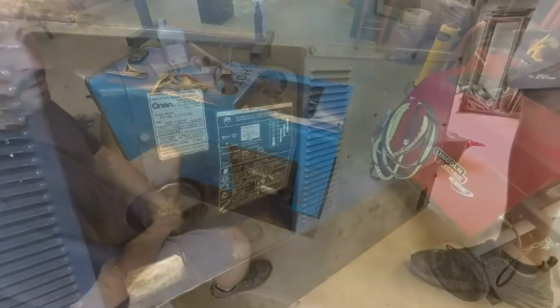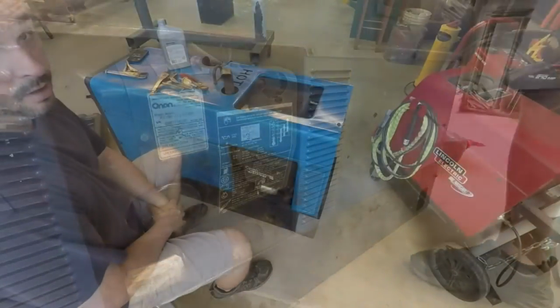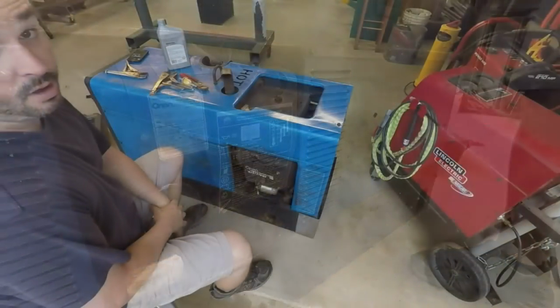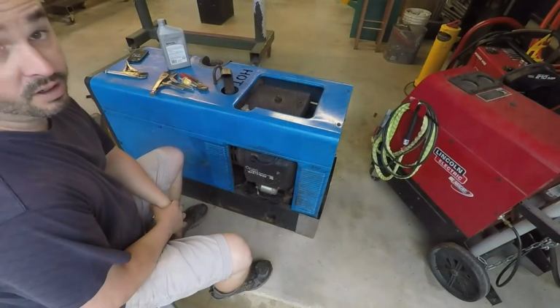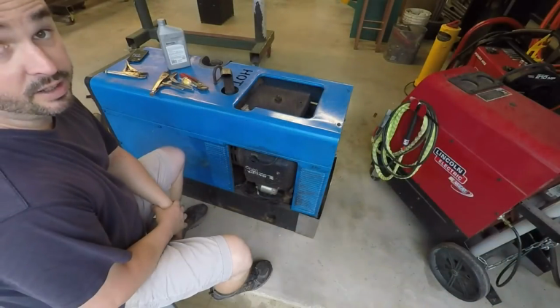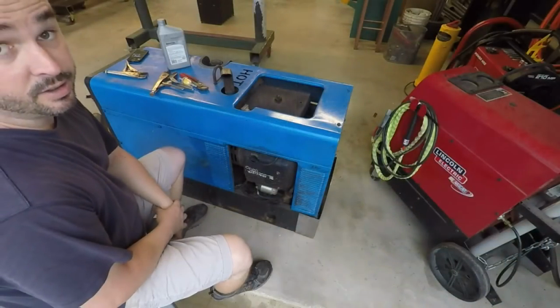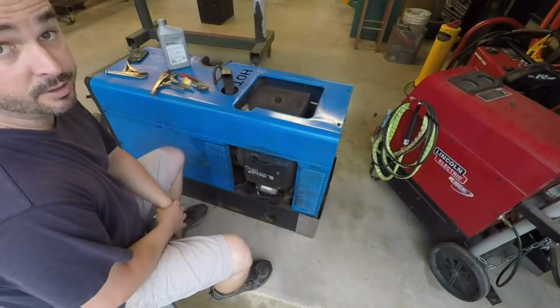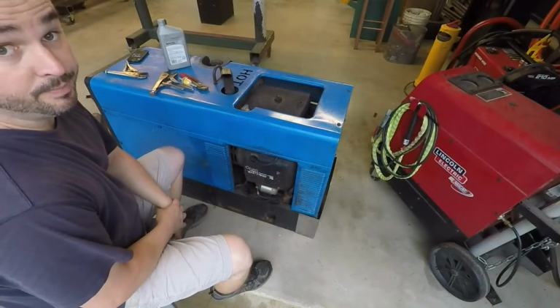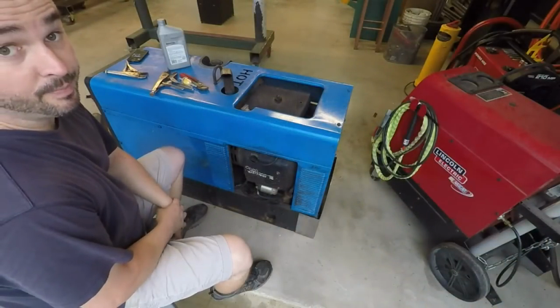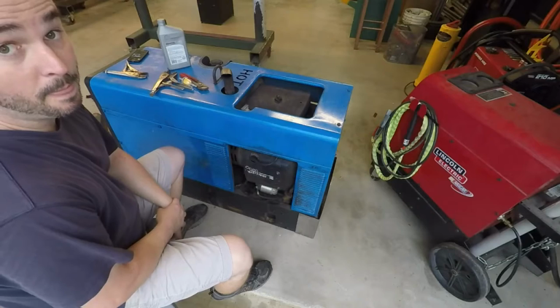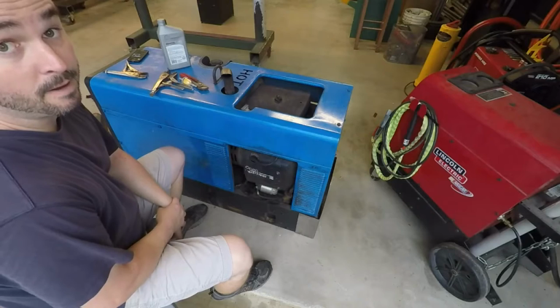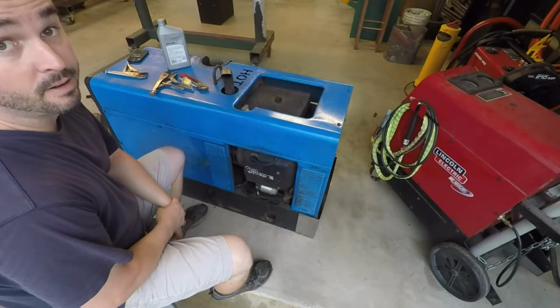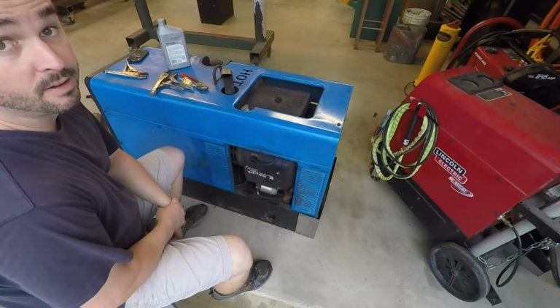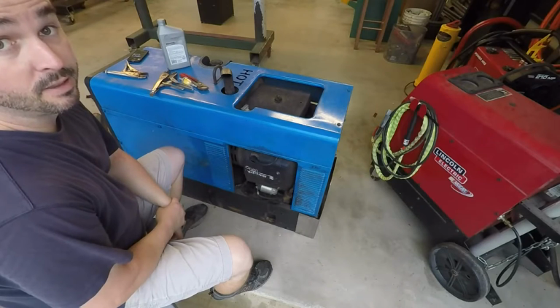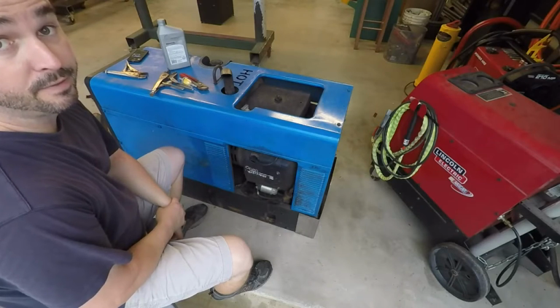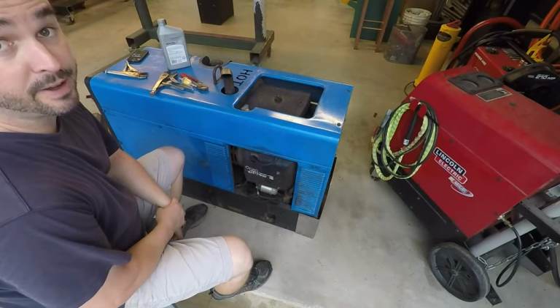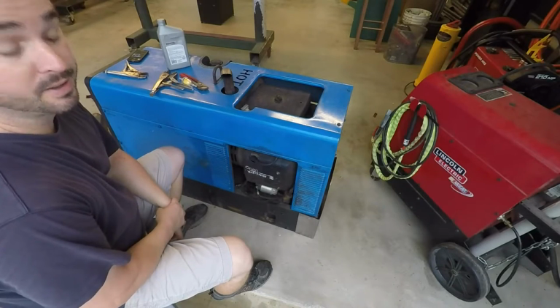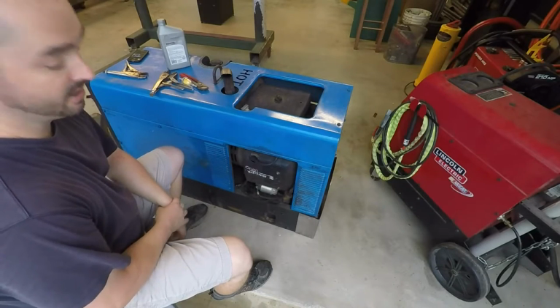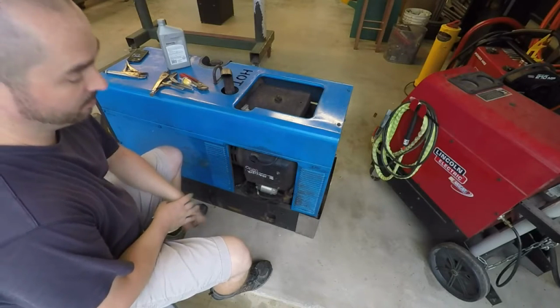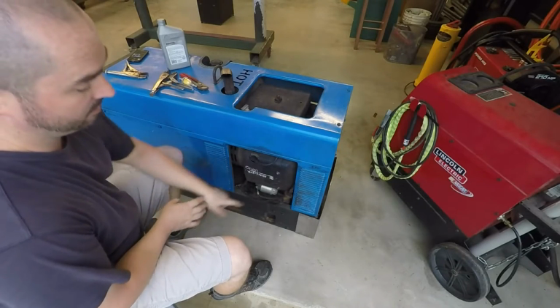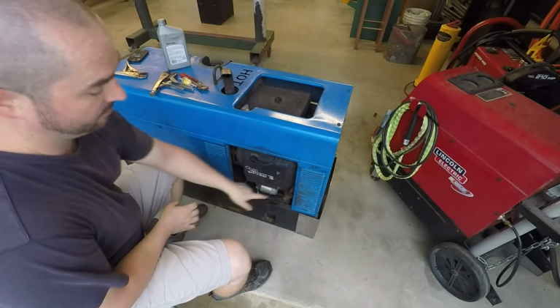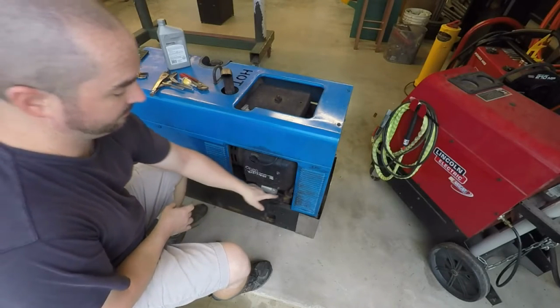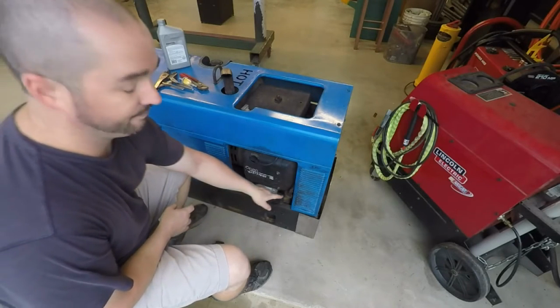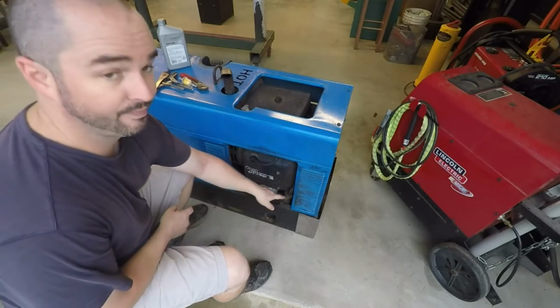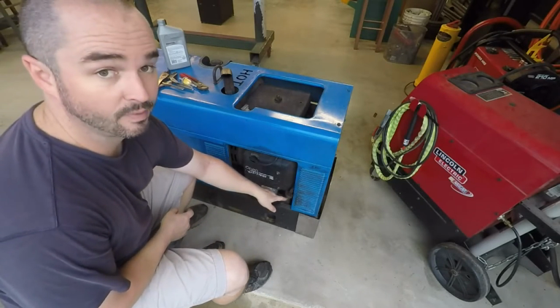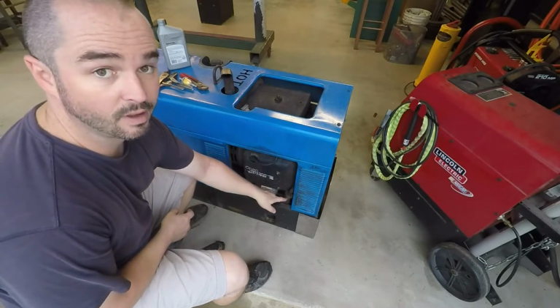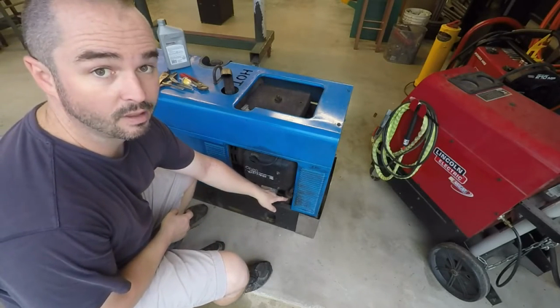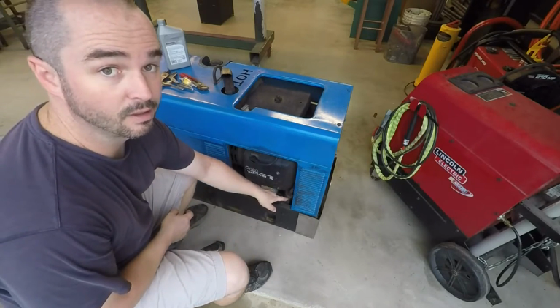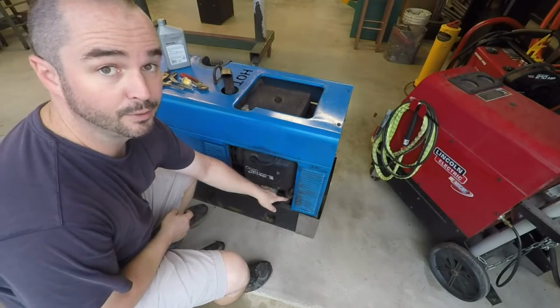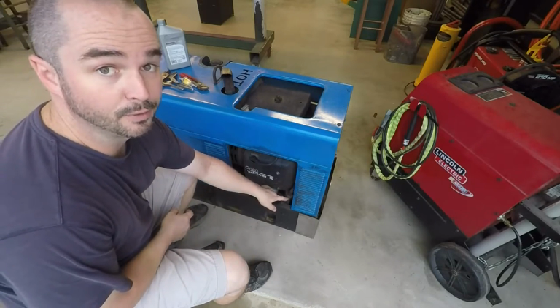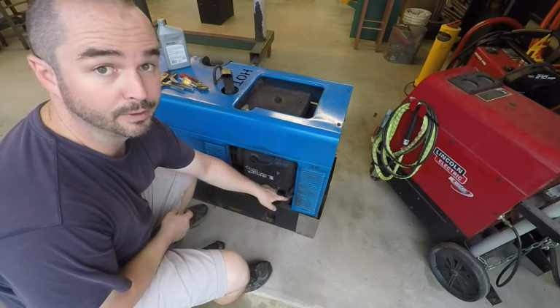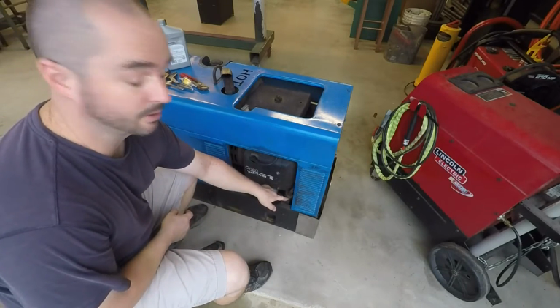All right, YouTube. The final step — the fuel filter.